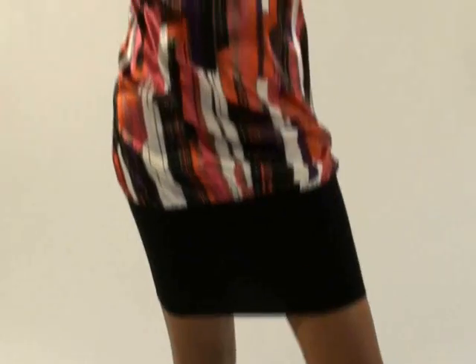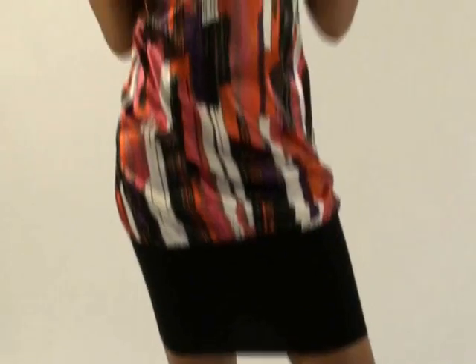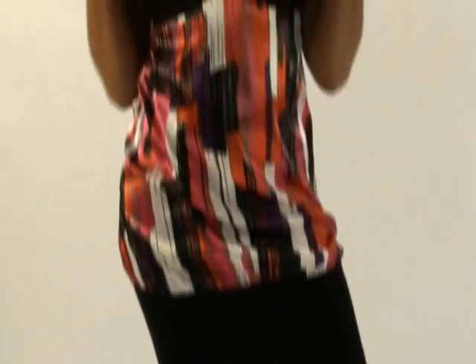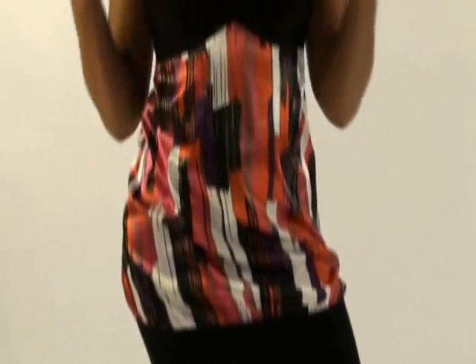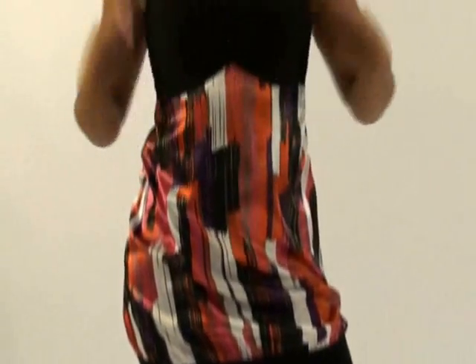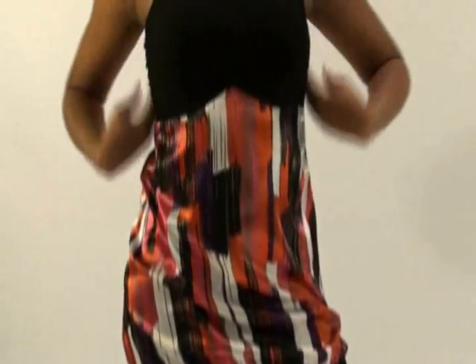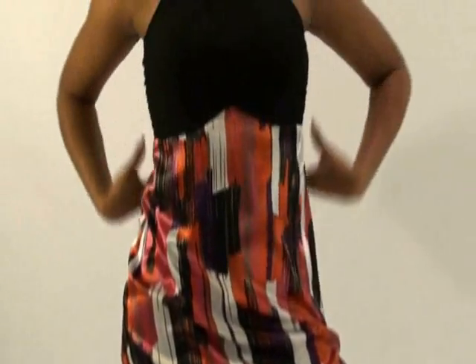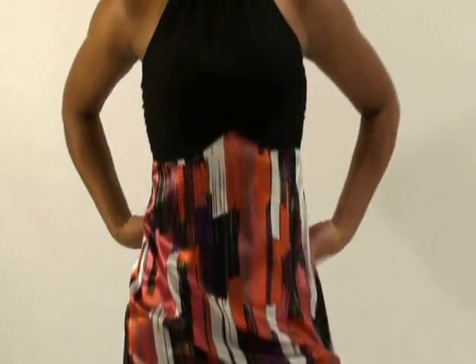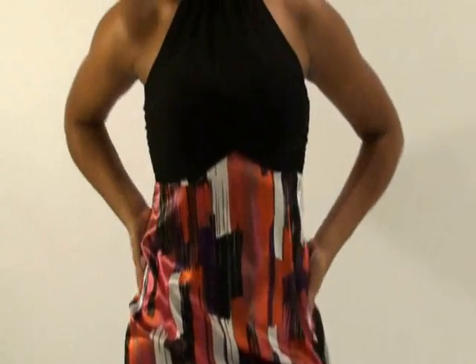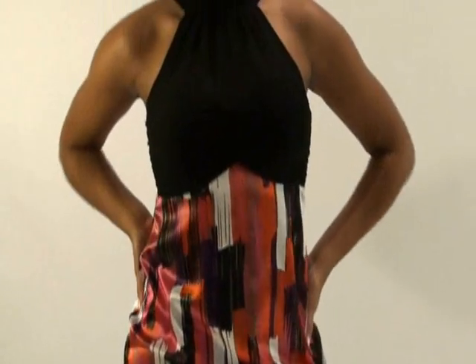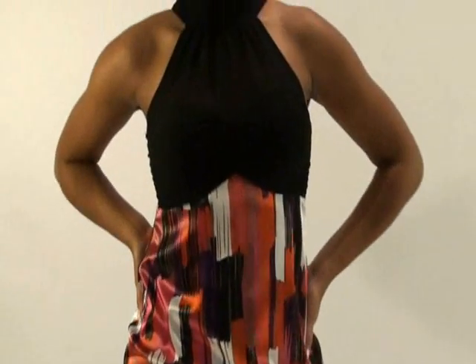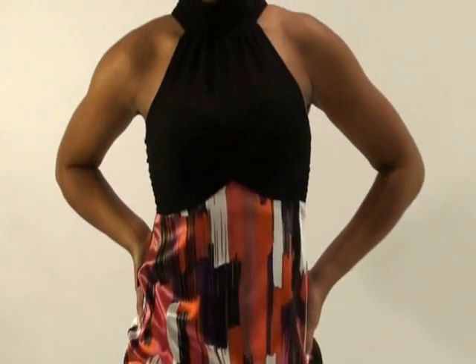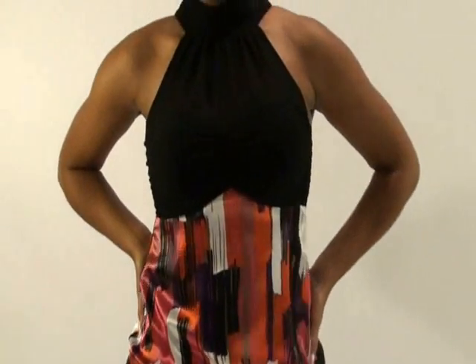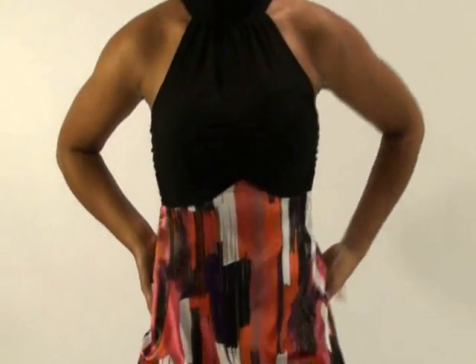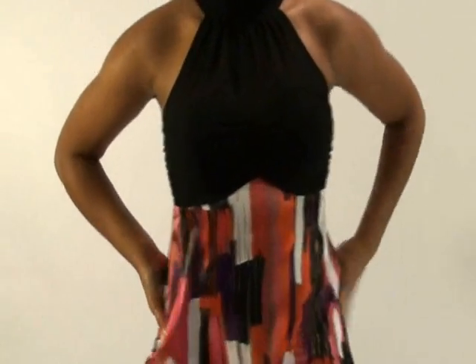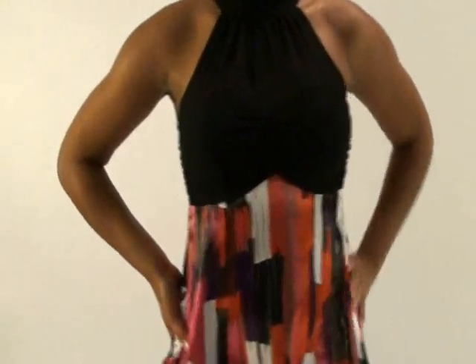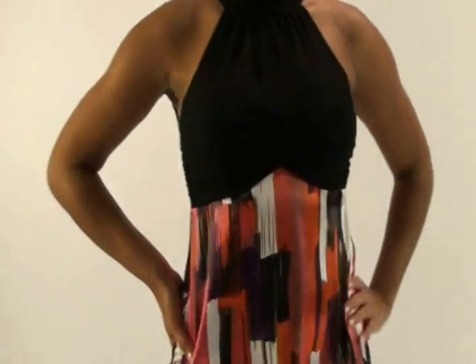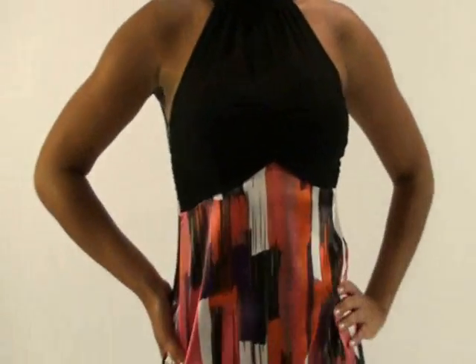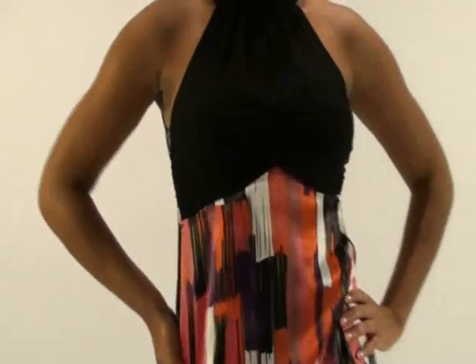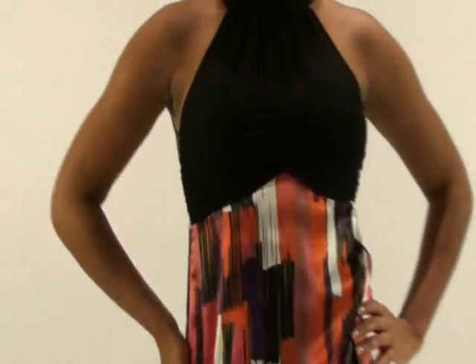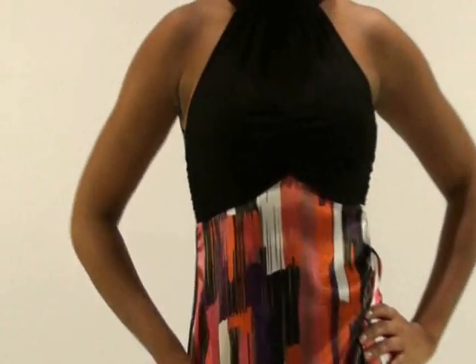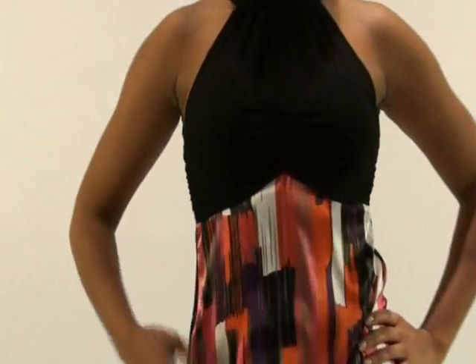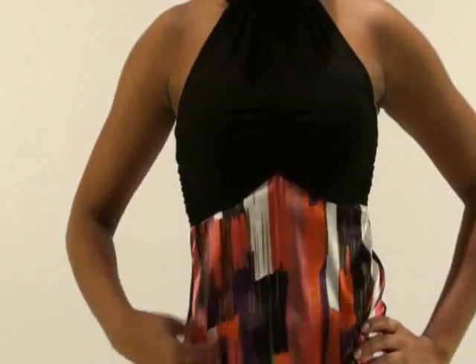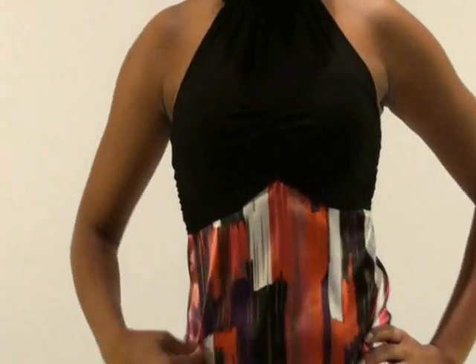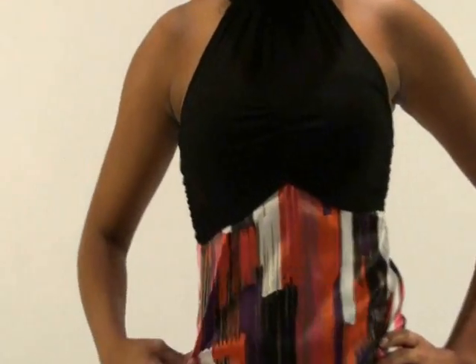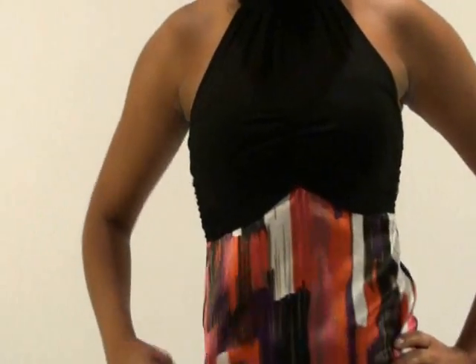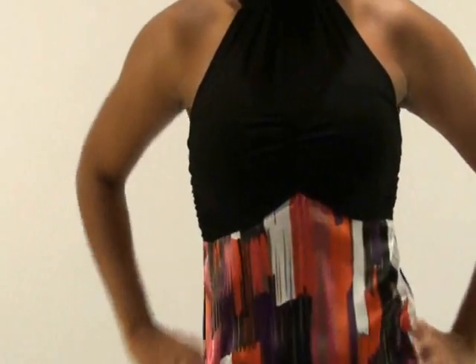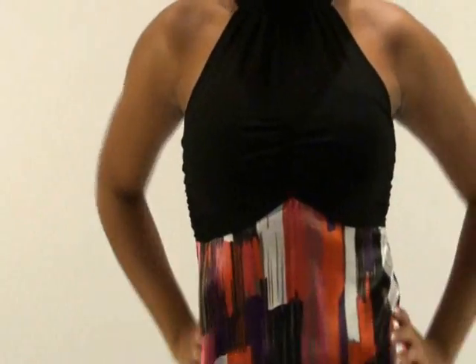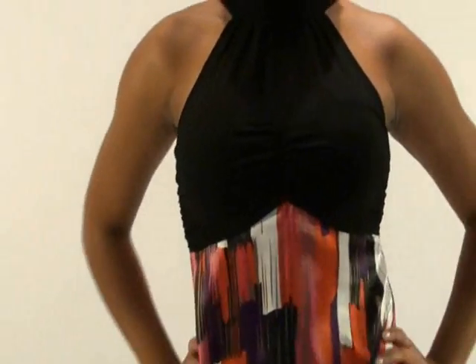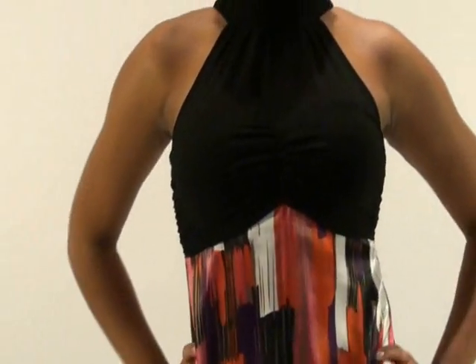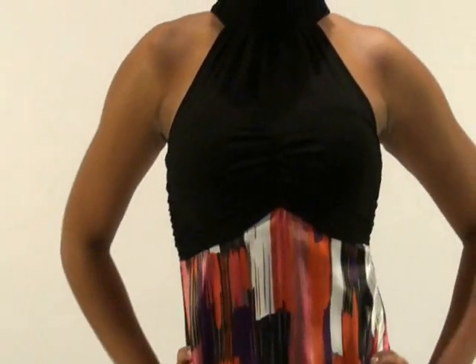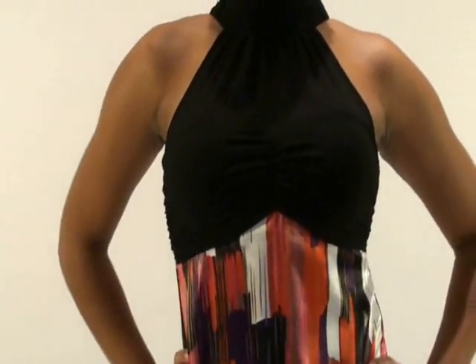It's sleeveless so it's great for the summer, and it's very flattering because it's loose and forgiving in the middle.